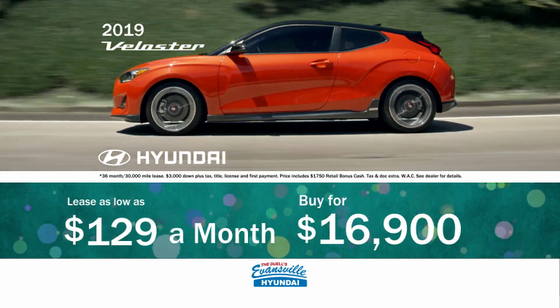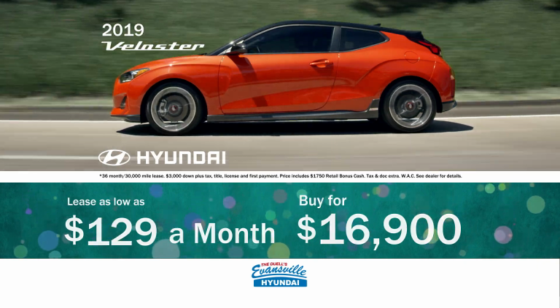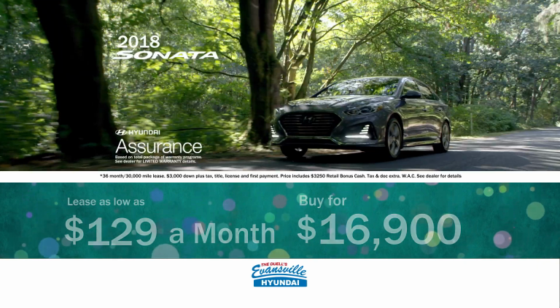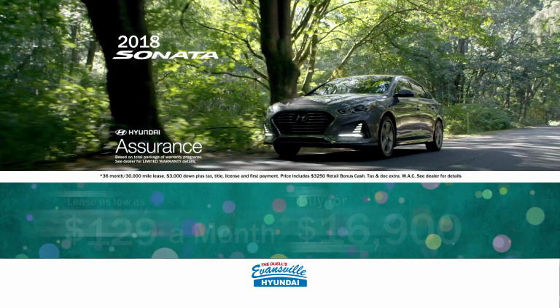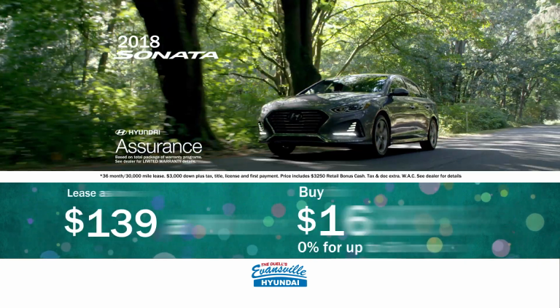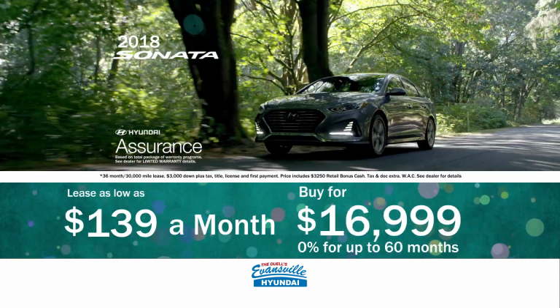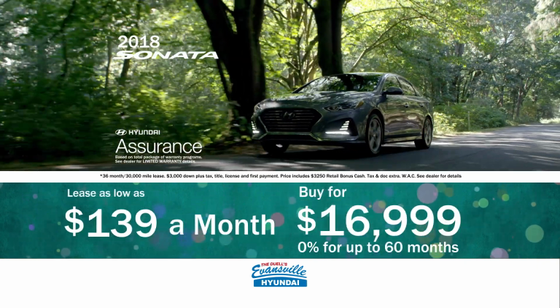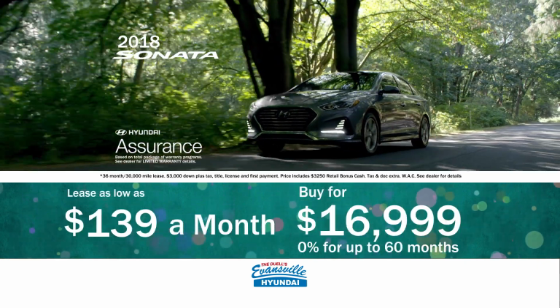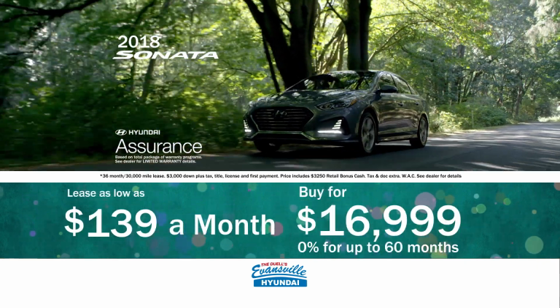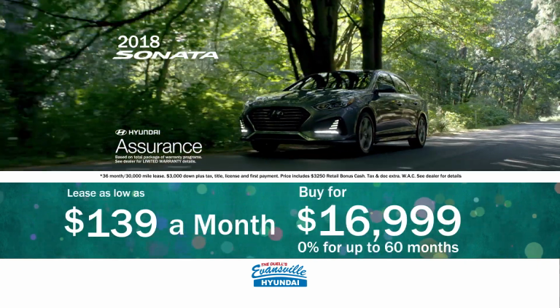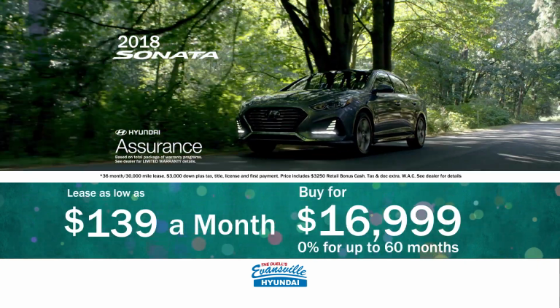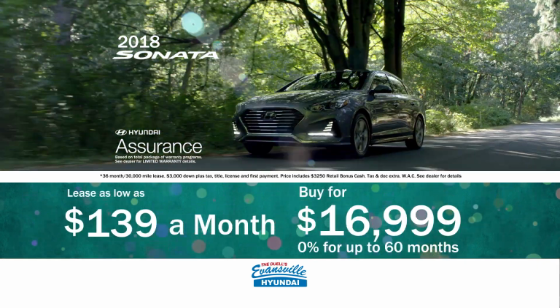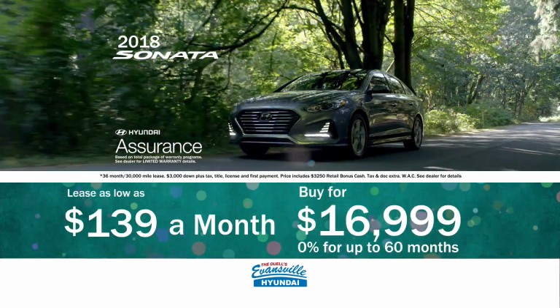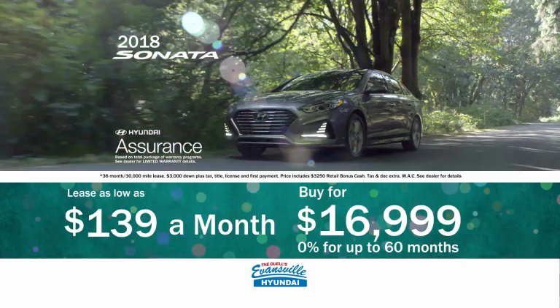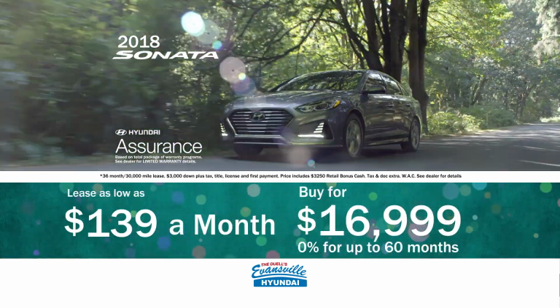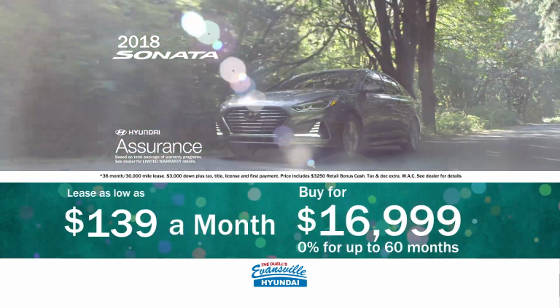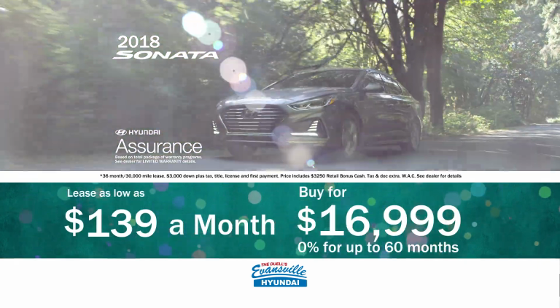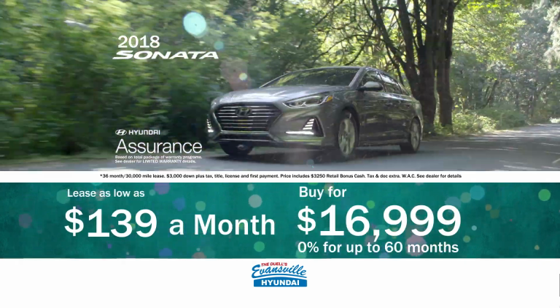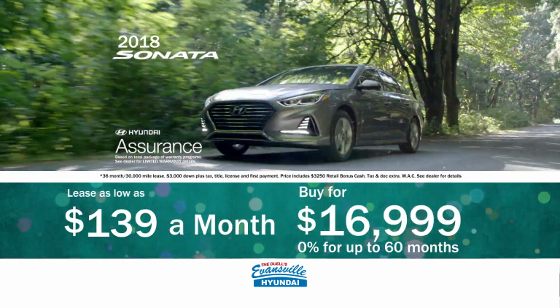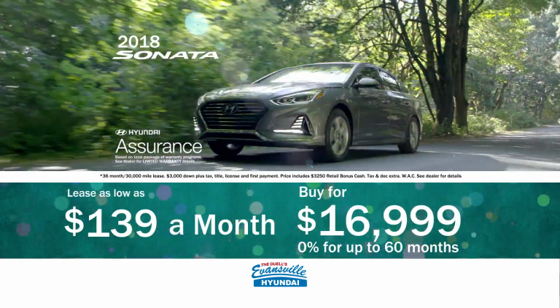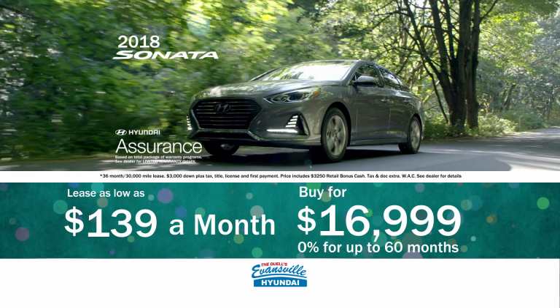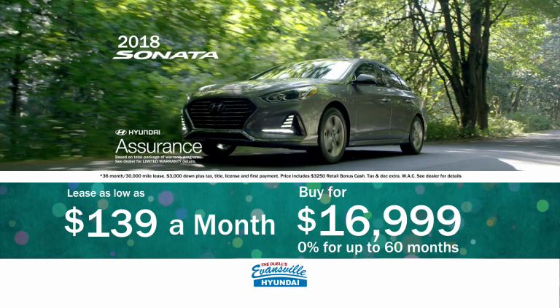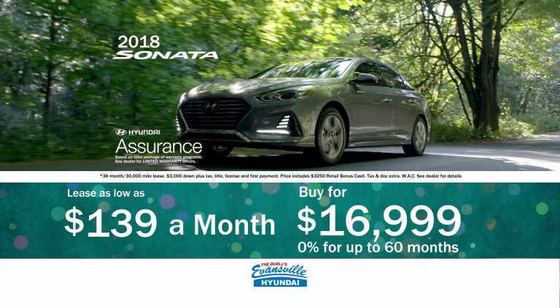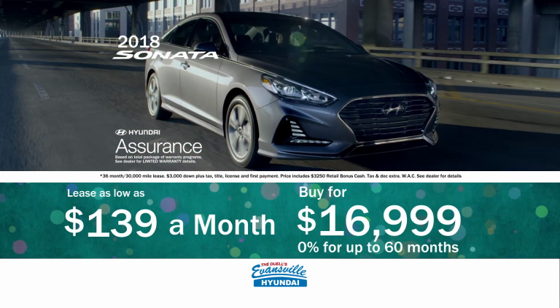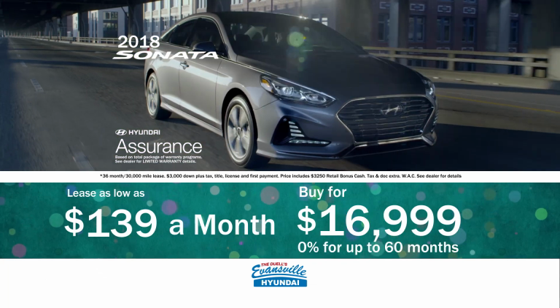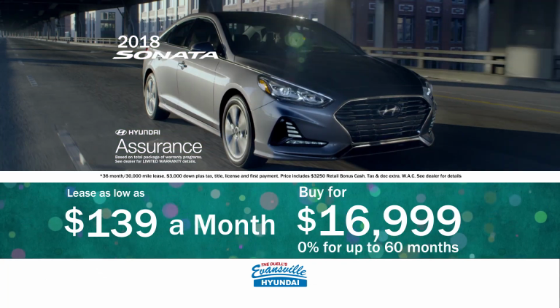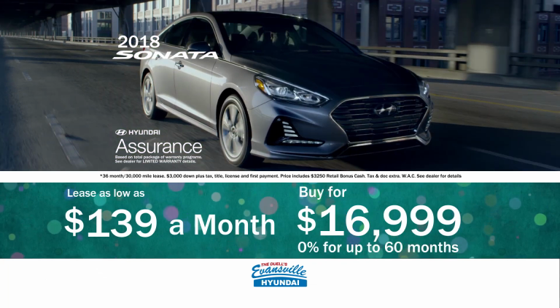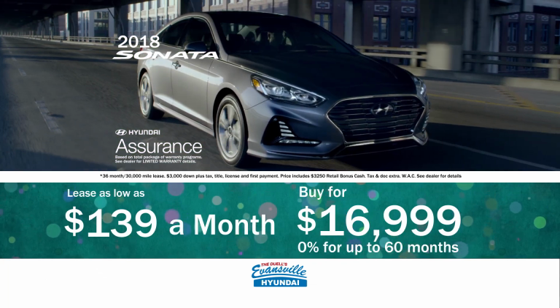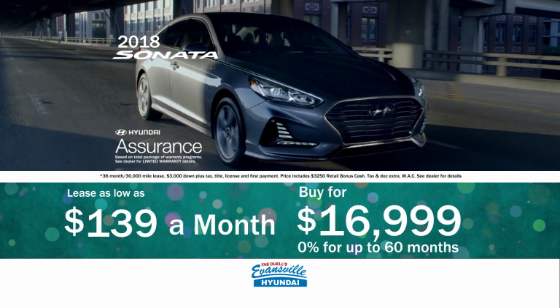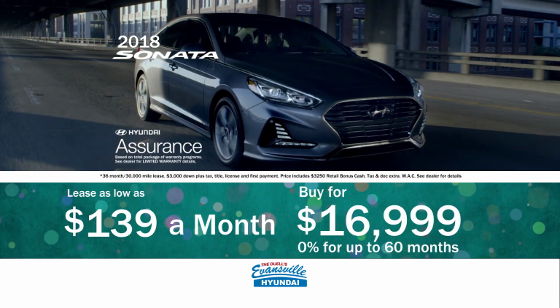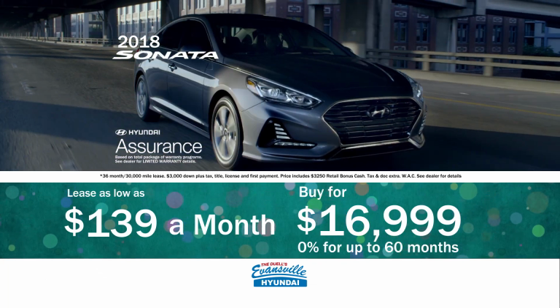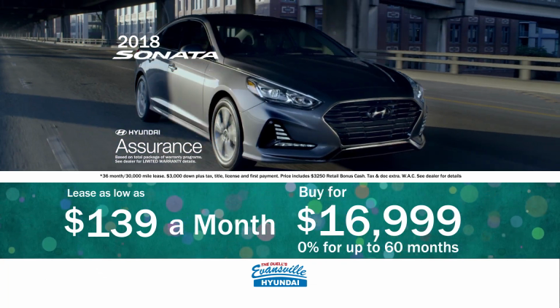Or a new 2018 Sonata, lease for as low as $139 a month or buy for just $16,999.